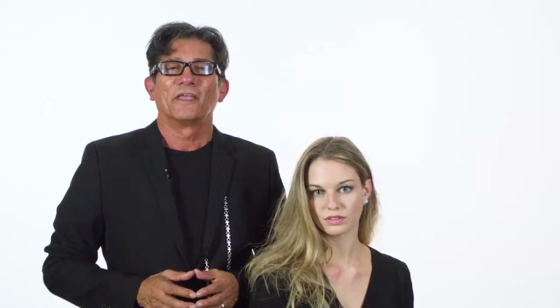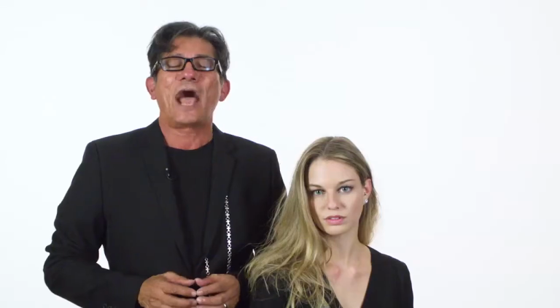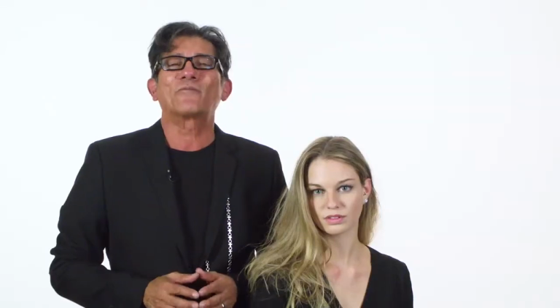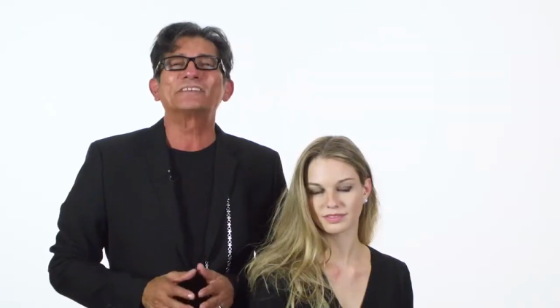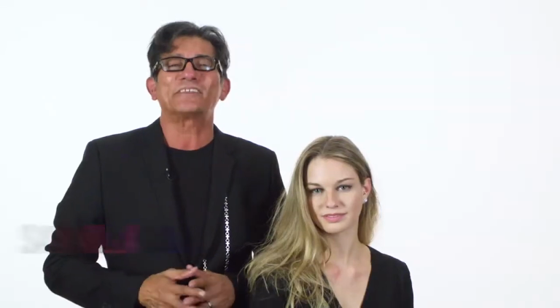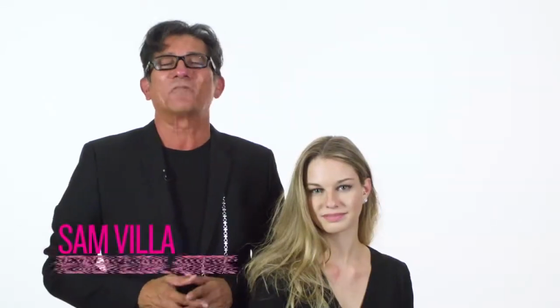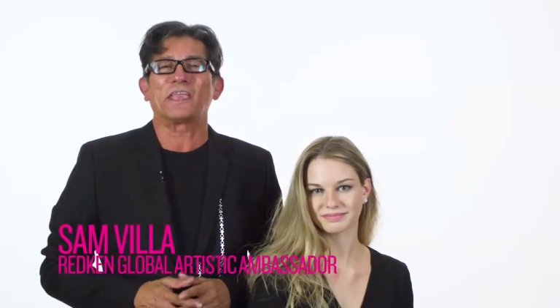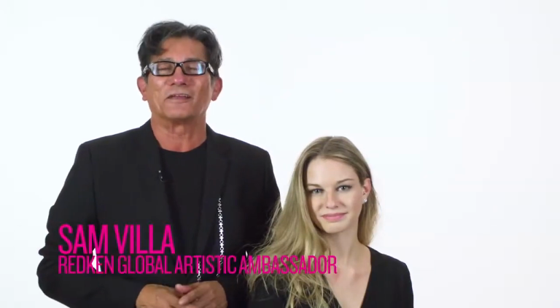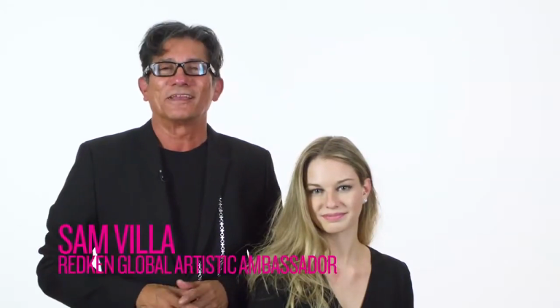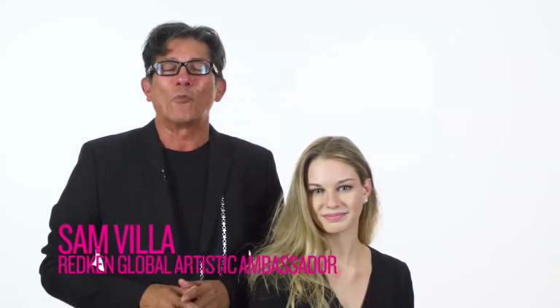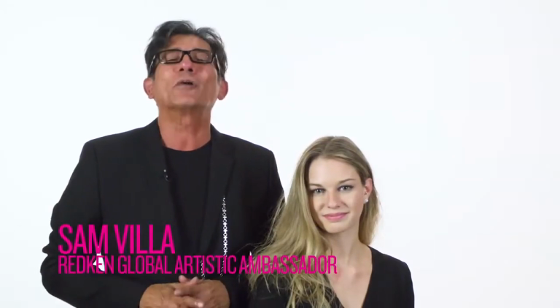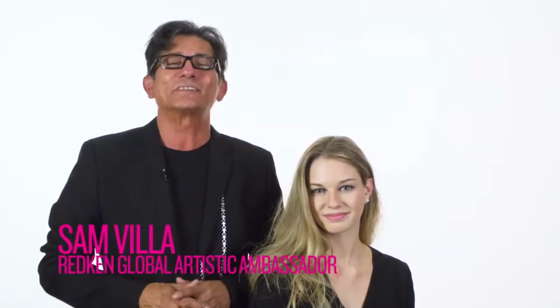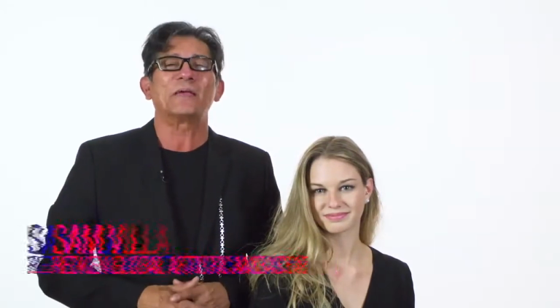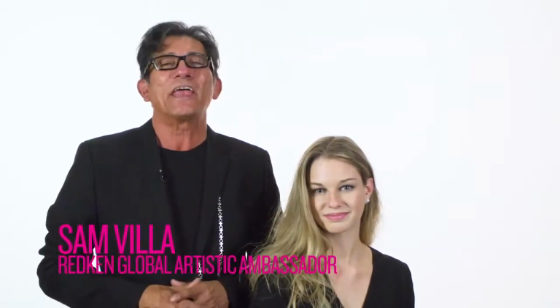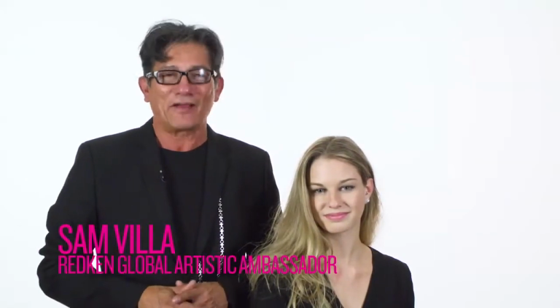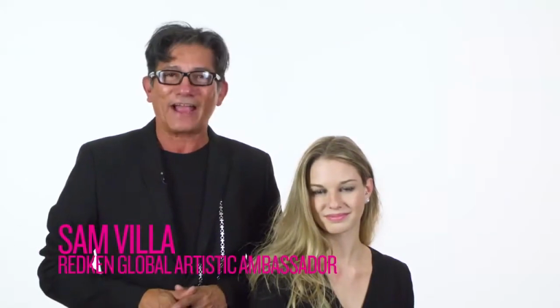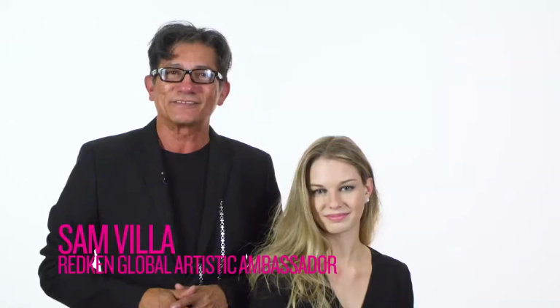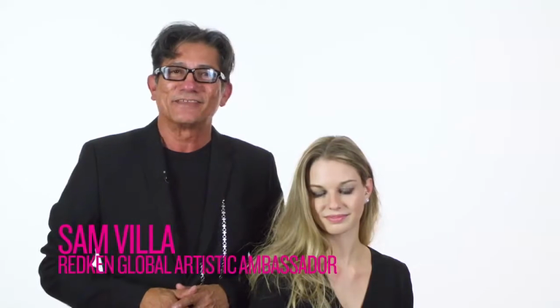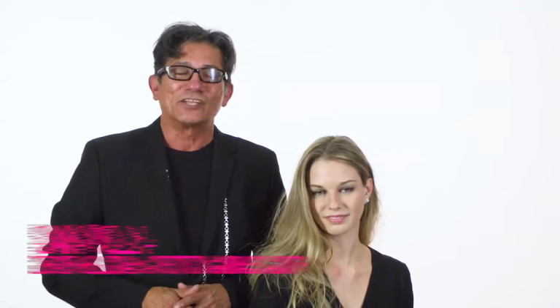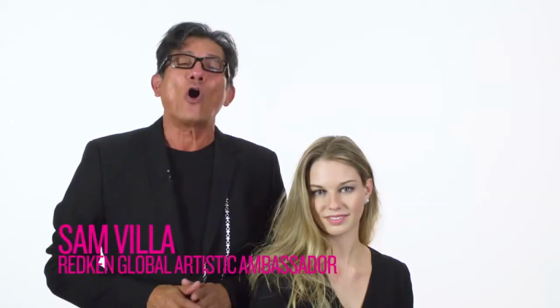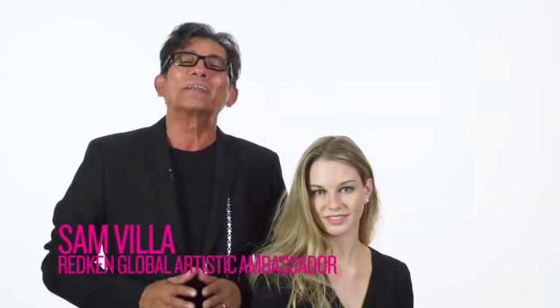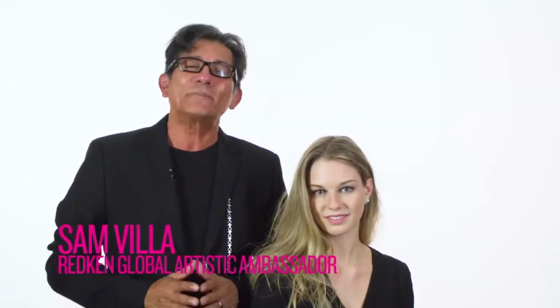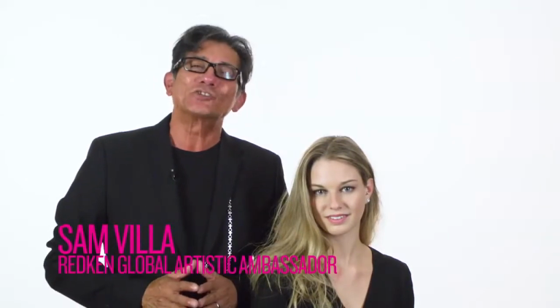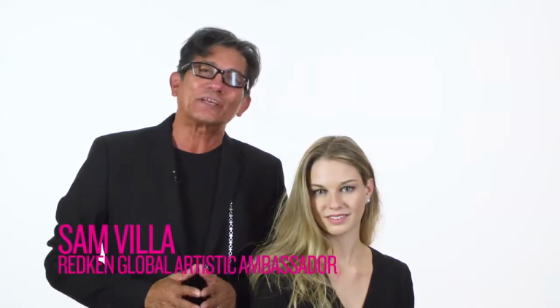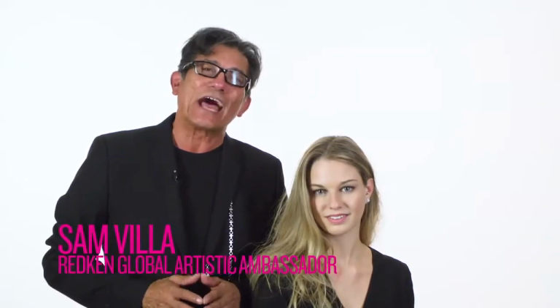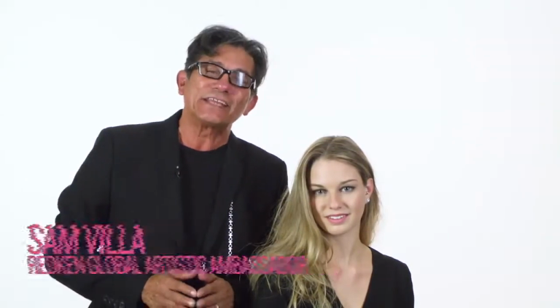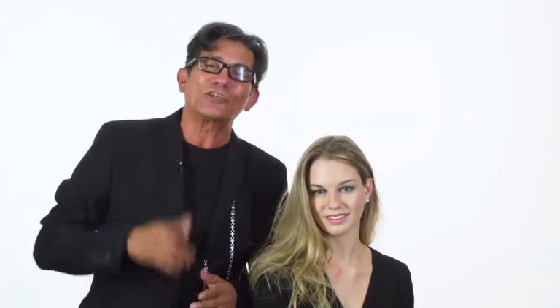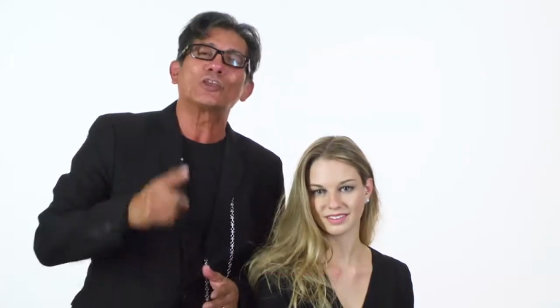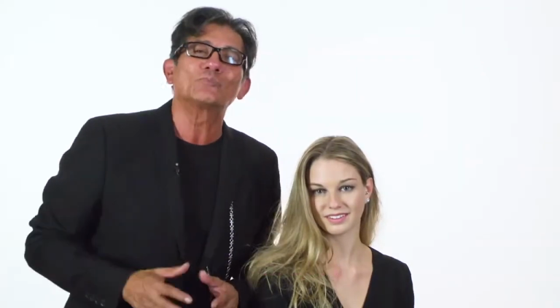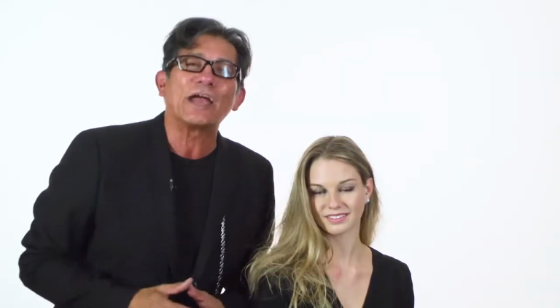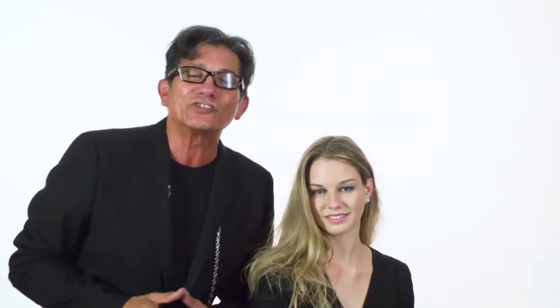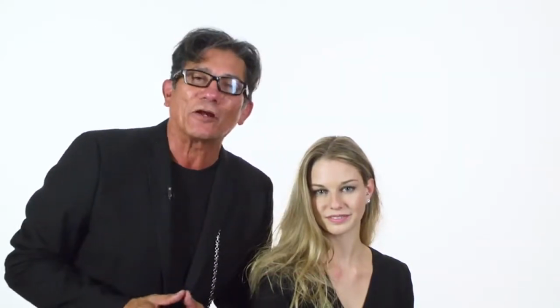Hi my friends, Sam Villa here. Welcome to Sam's Hair Hacks. It's all about tips and tricks and ideas that you can use behind the chair.